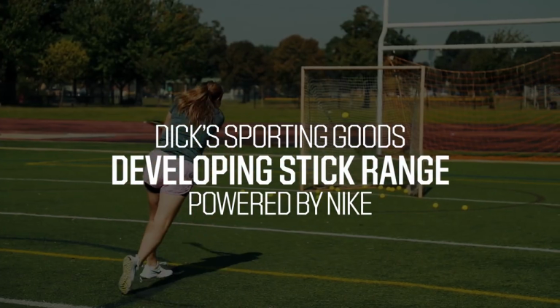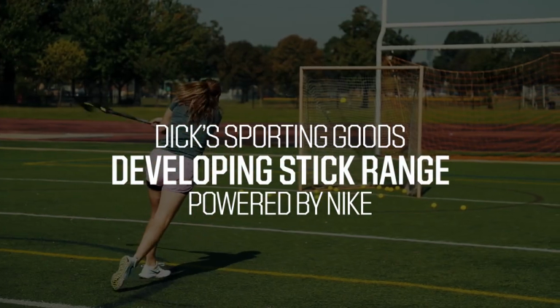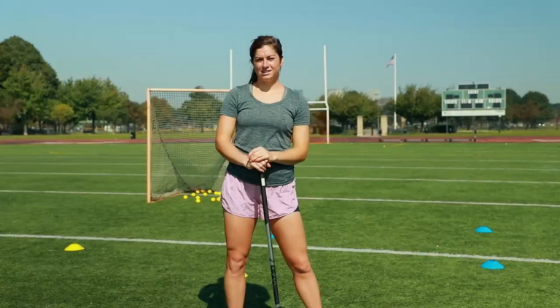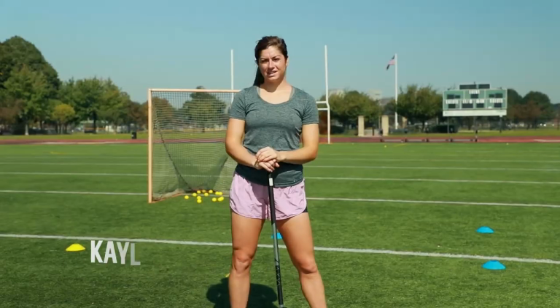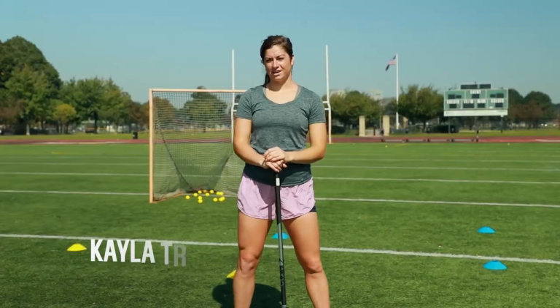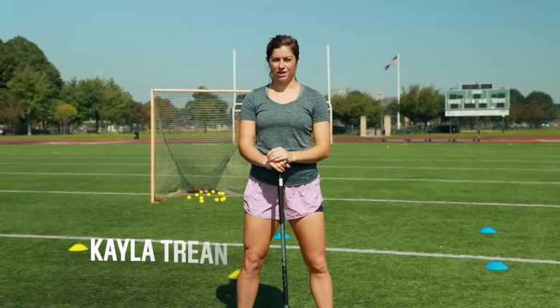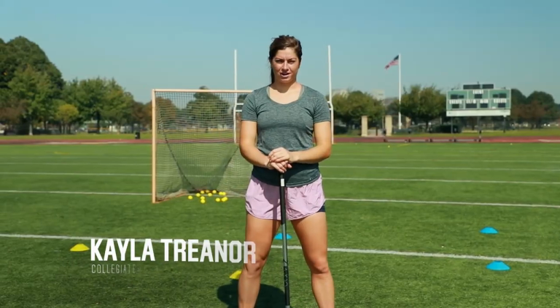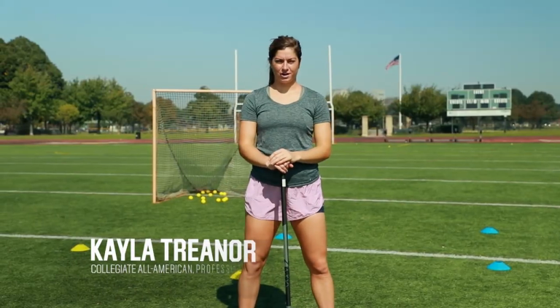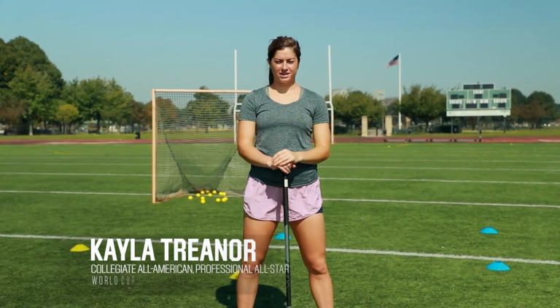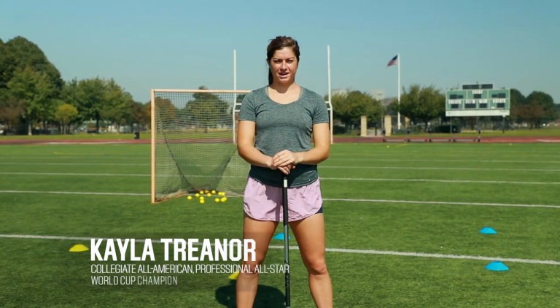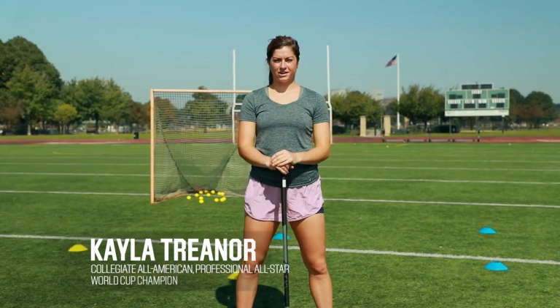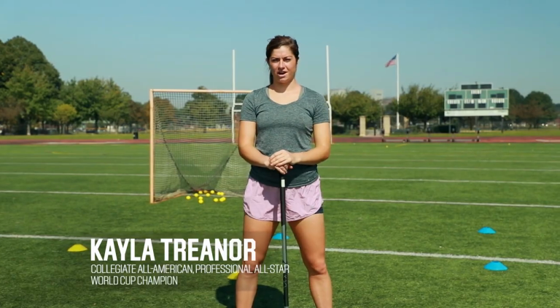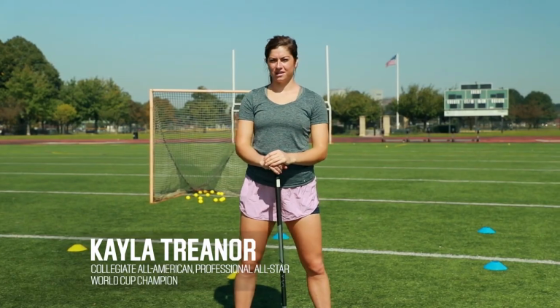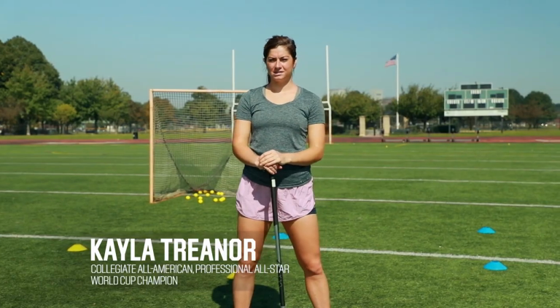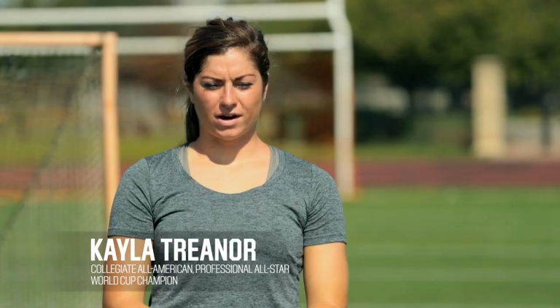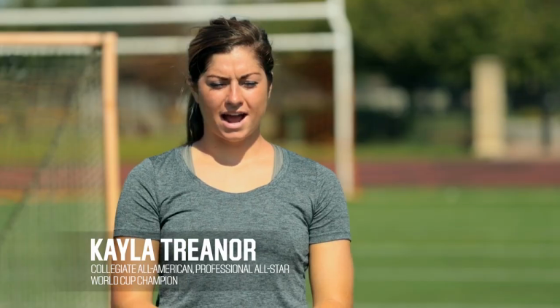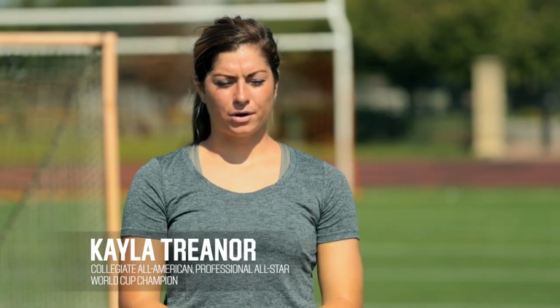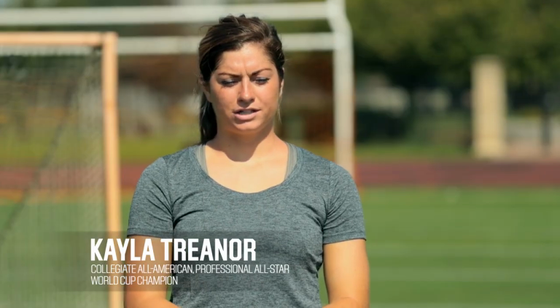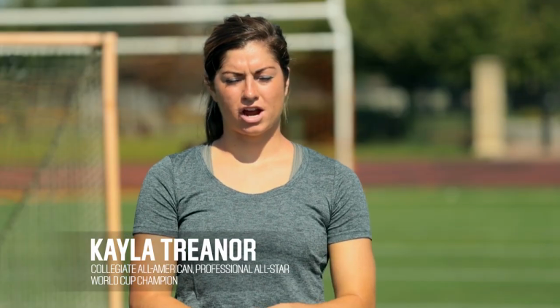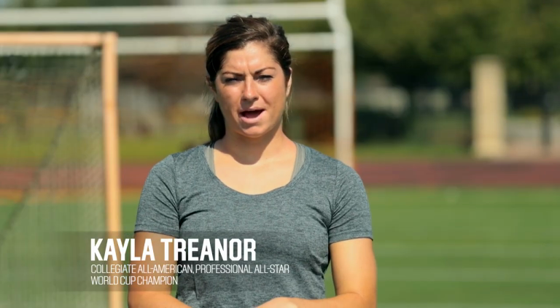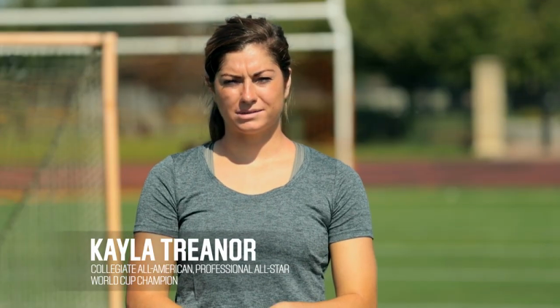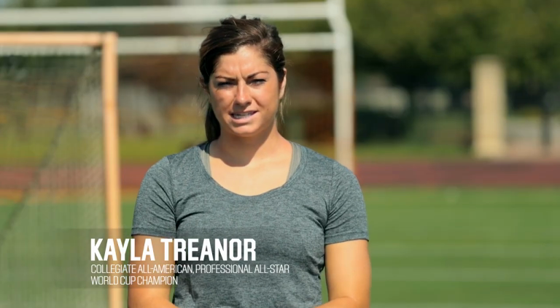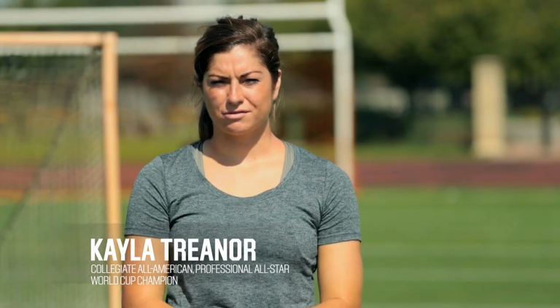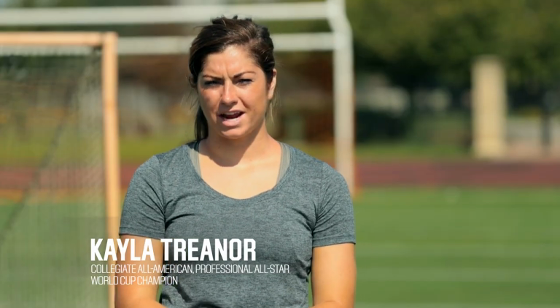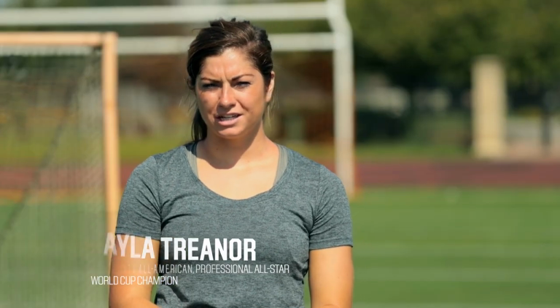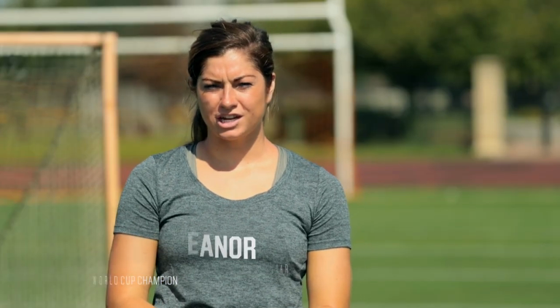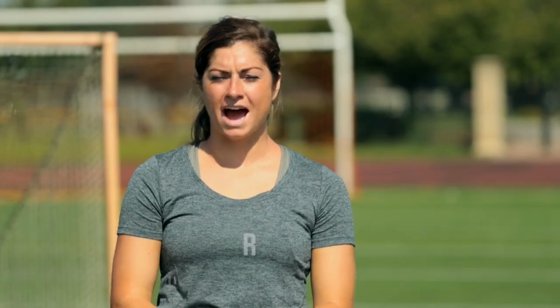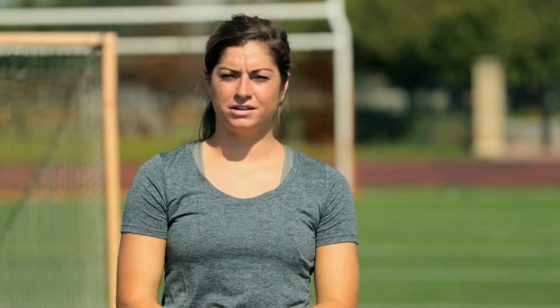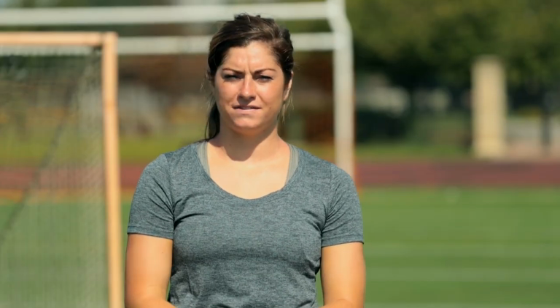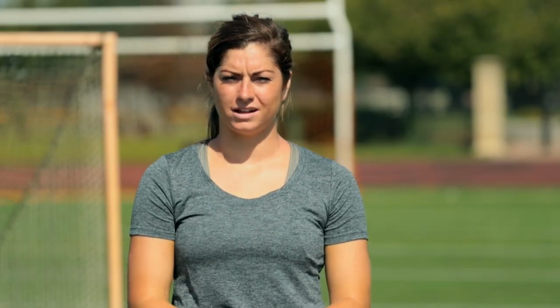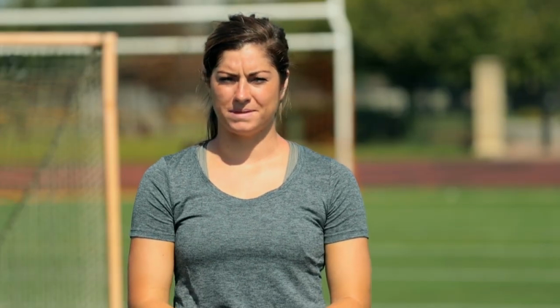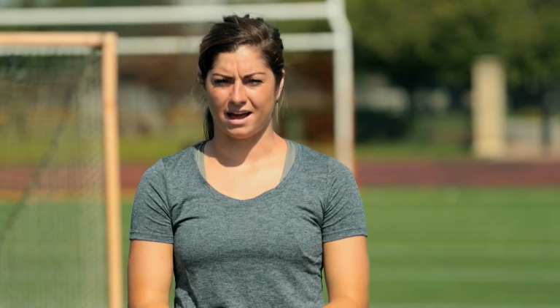Hi, this is Kayla Trainor here with Nike Lacrosse. Right now we're going to talk about stick range and how to develop that.